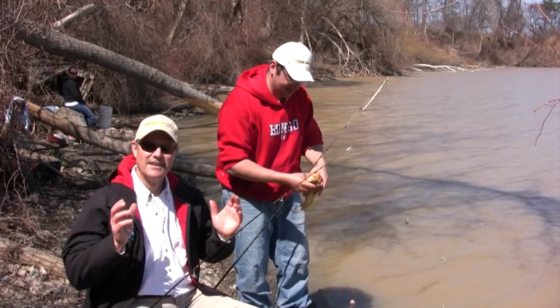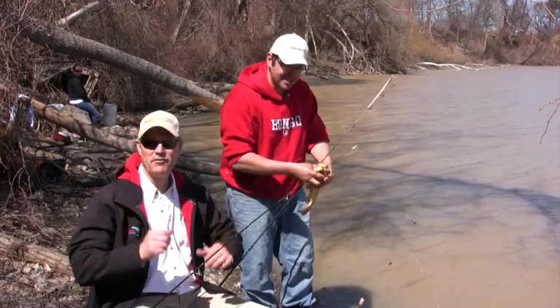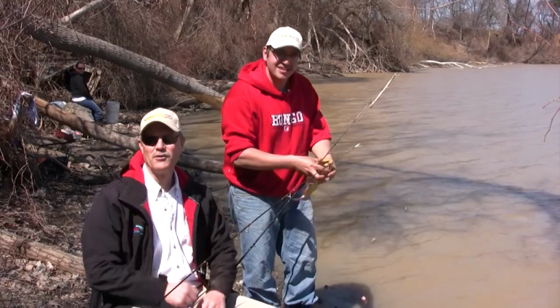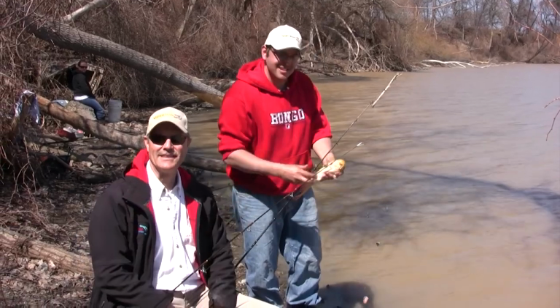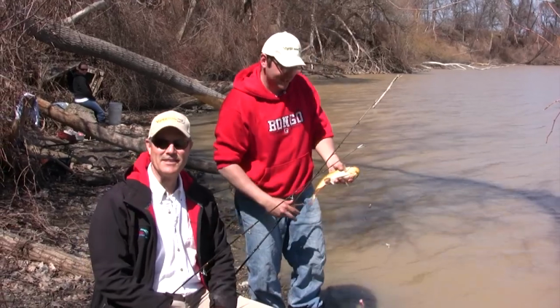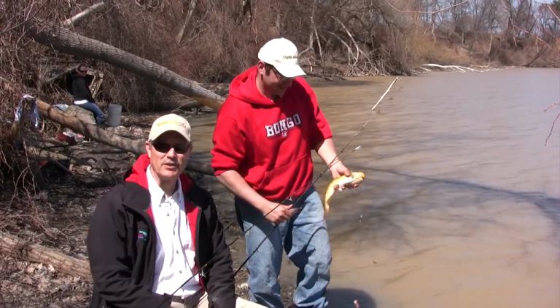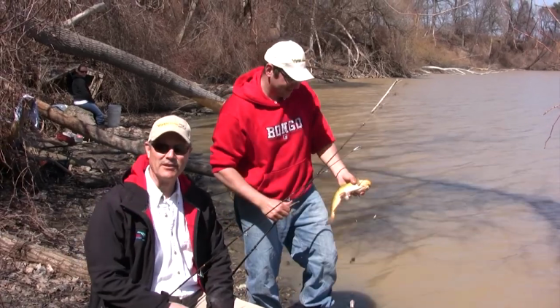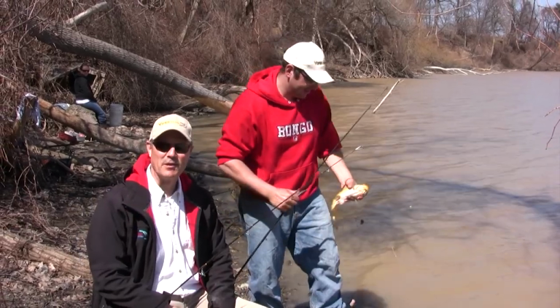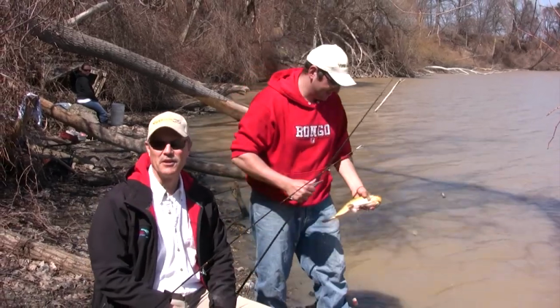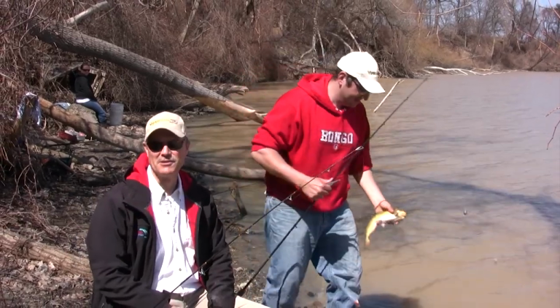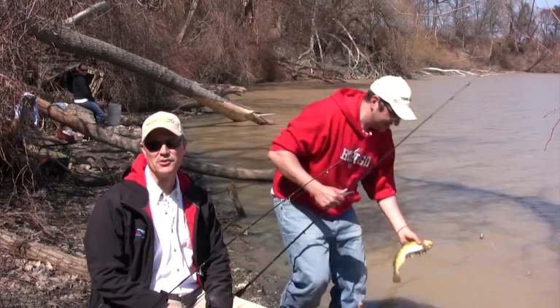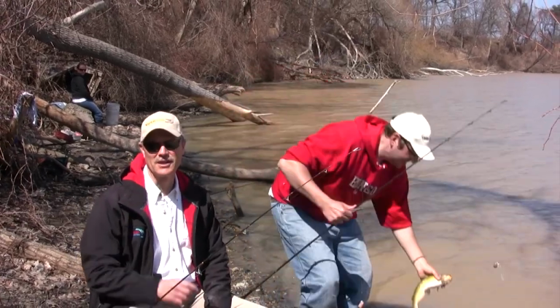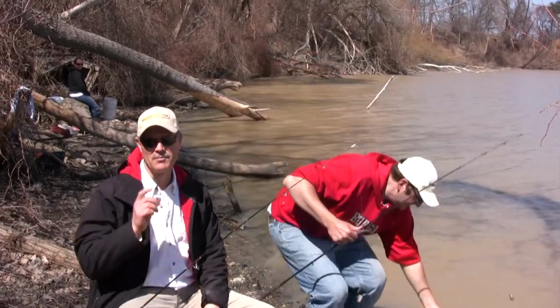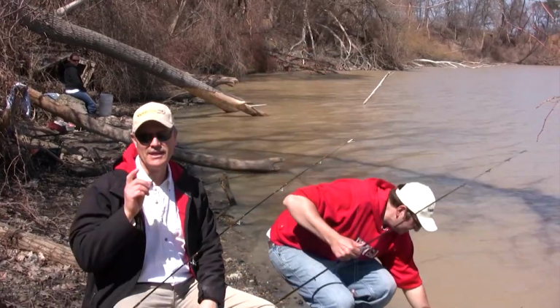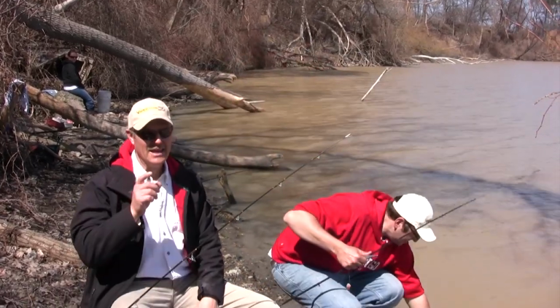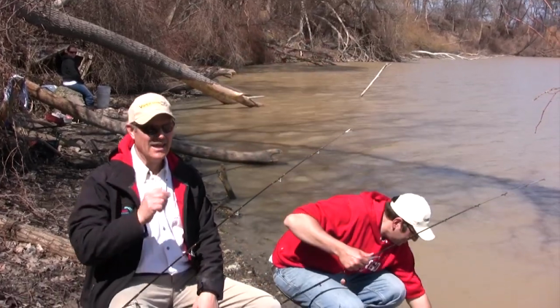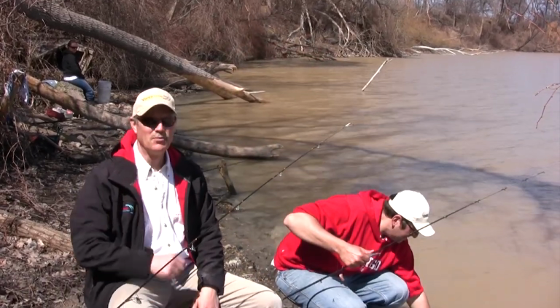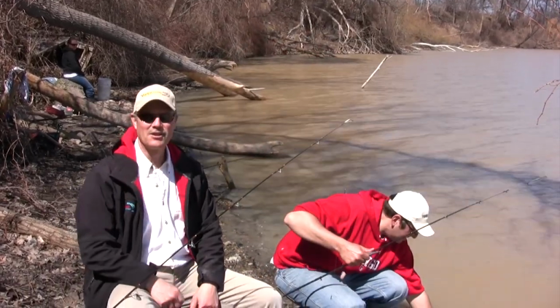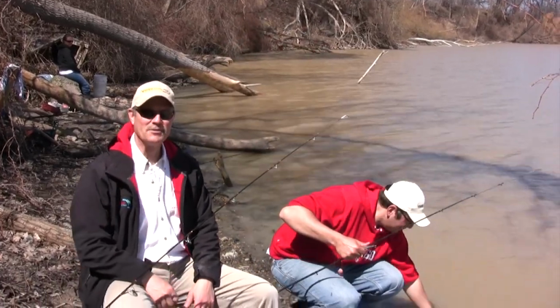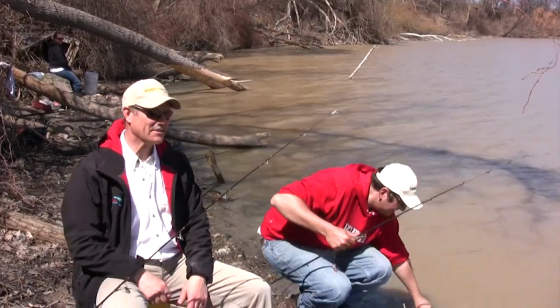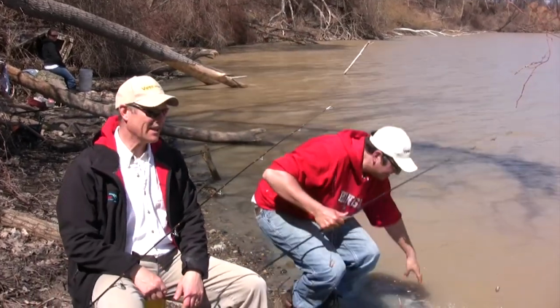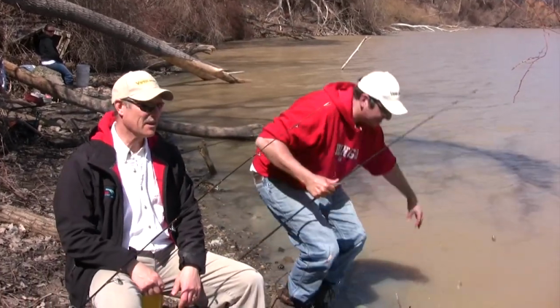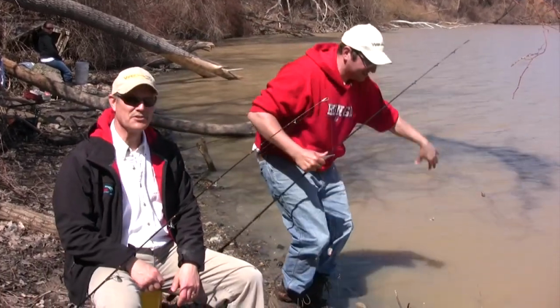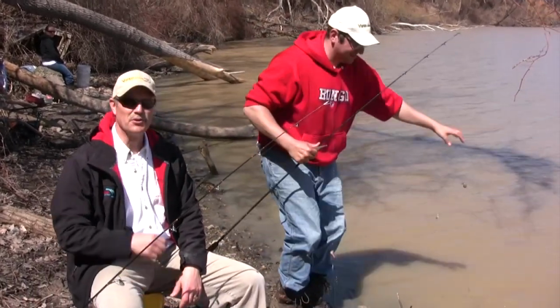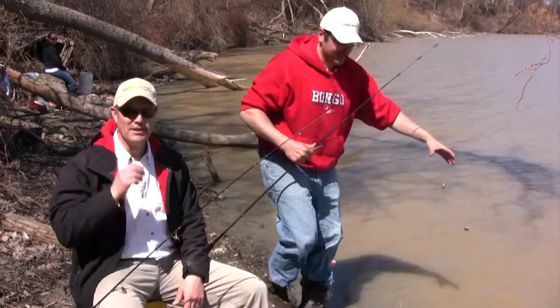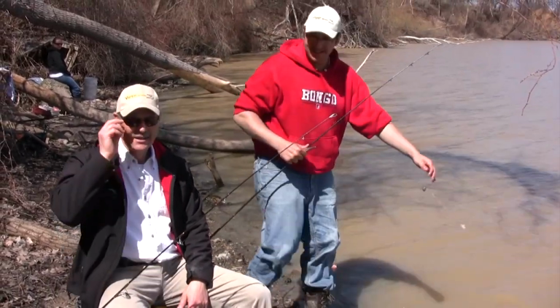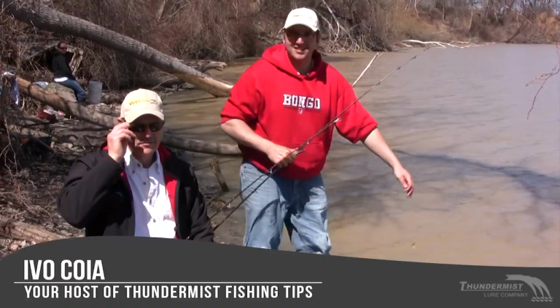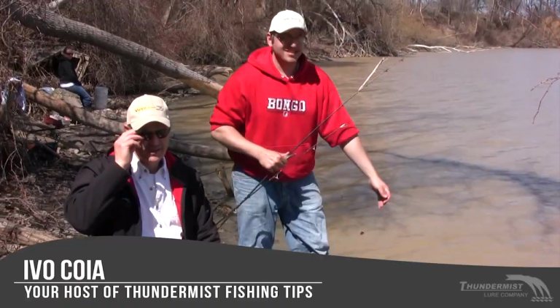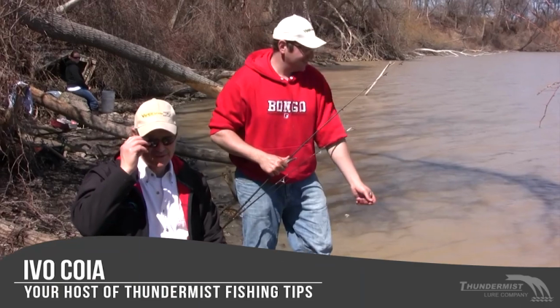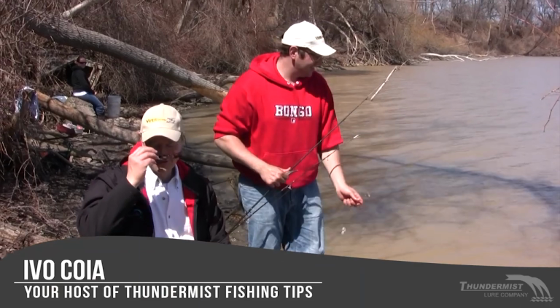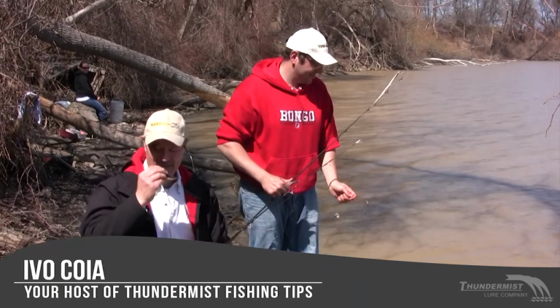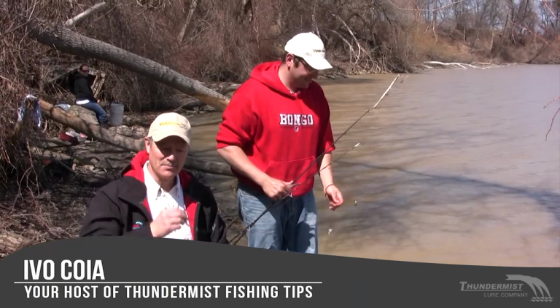Hi folks, it's Ivo here from Thunimus Lure Company and welcome to today's episode of Thunimus Fishing Tips.